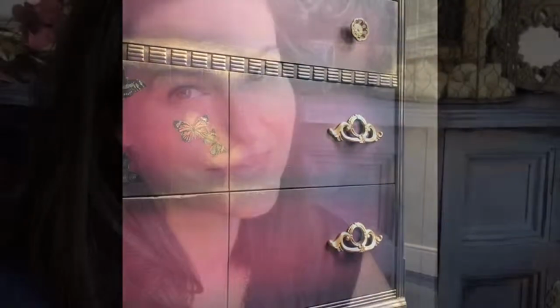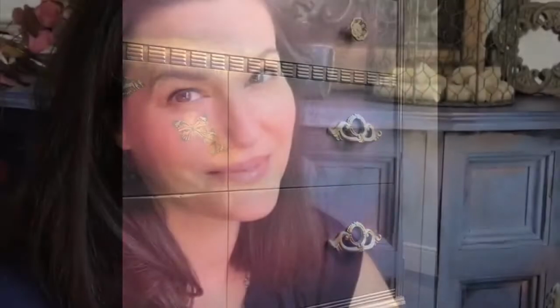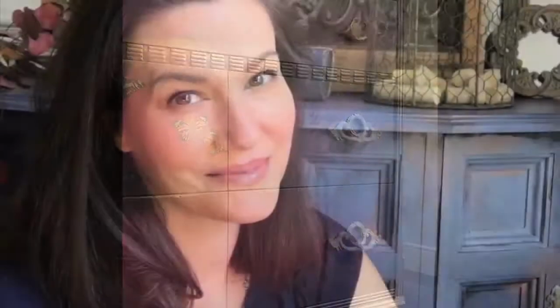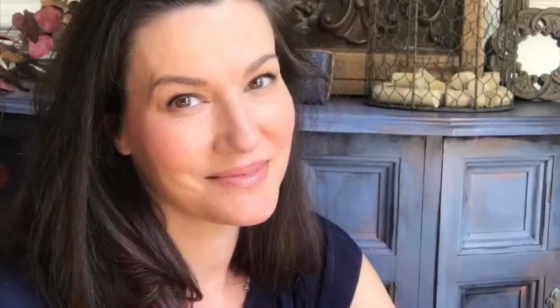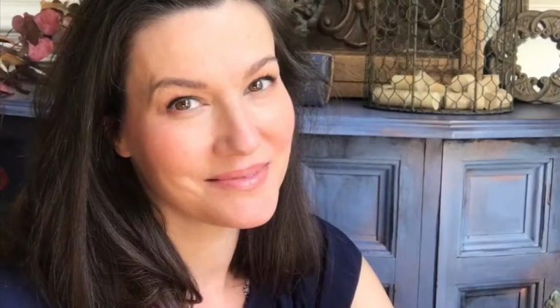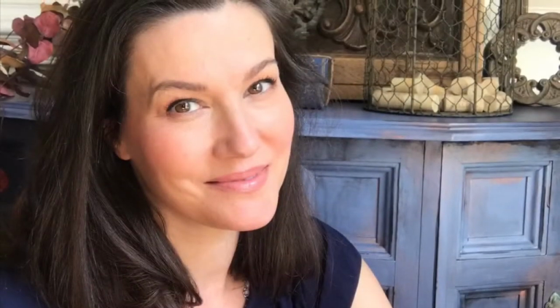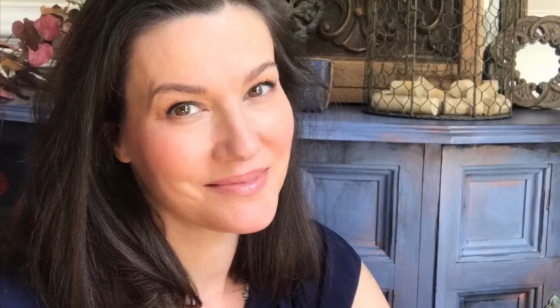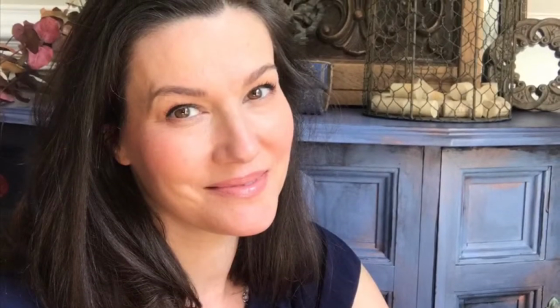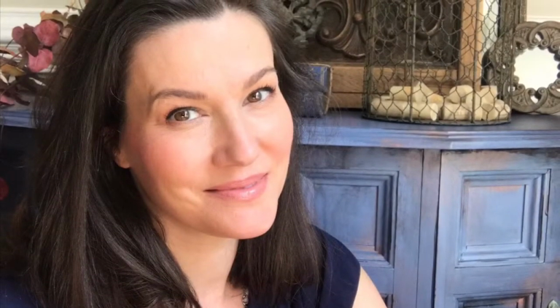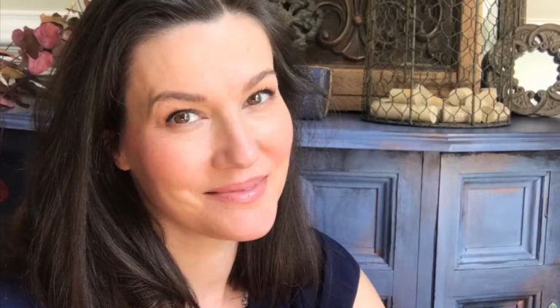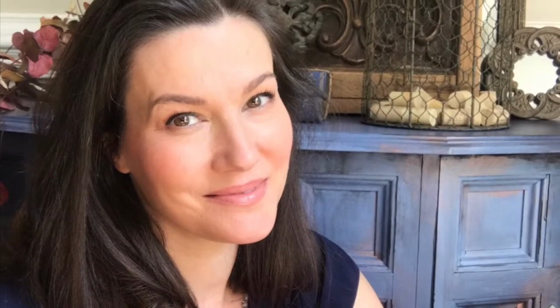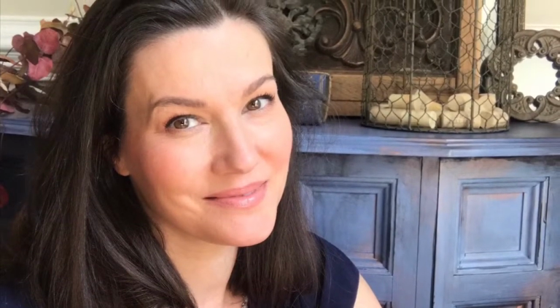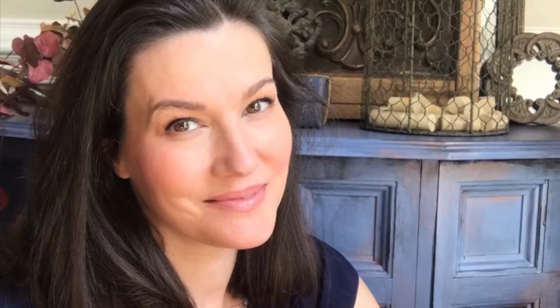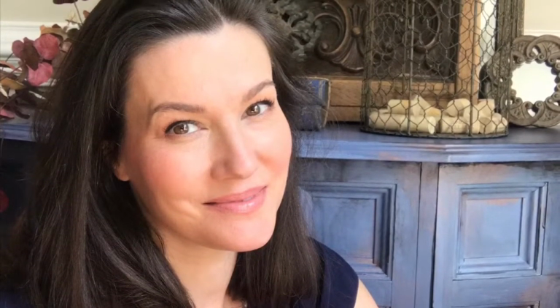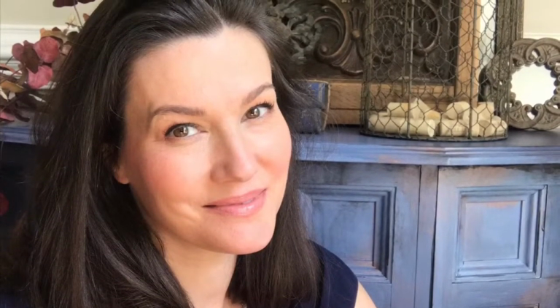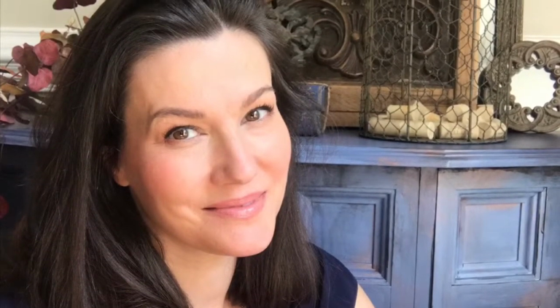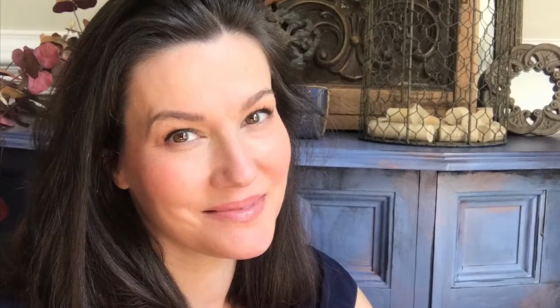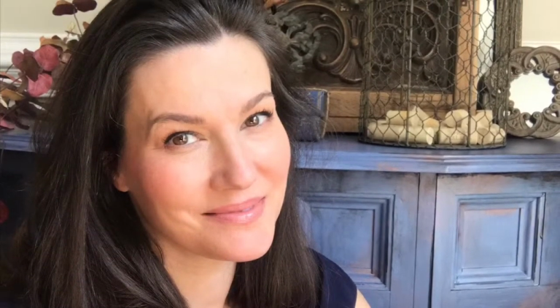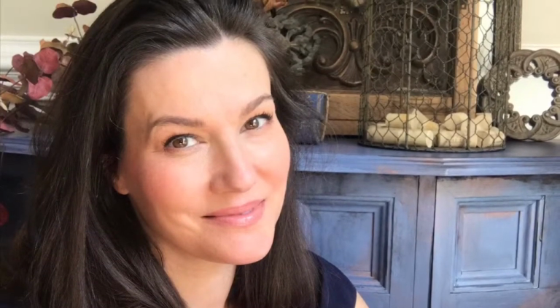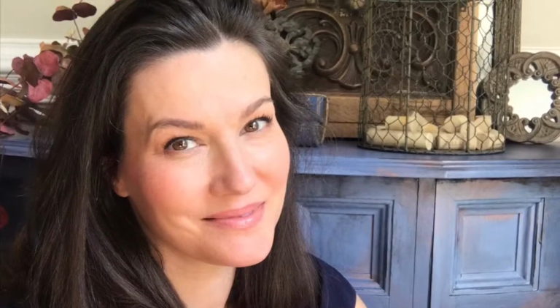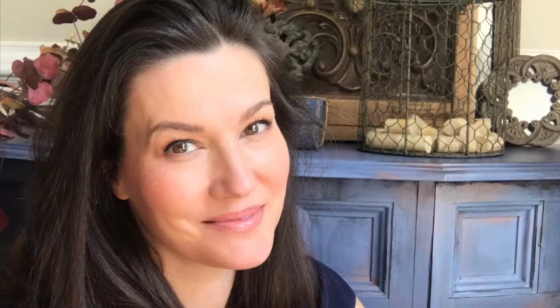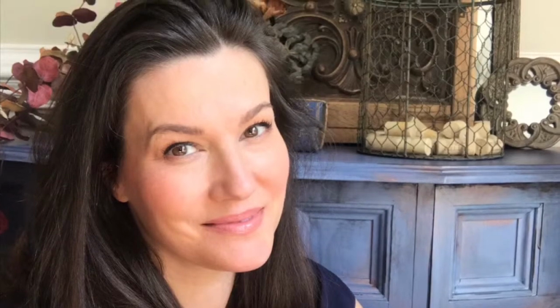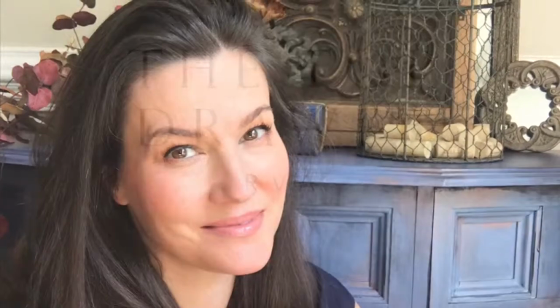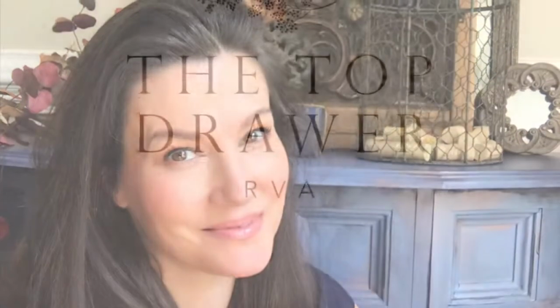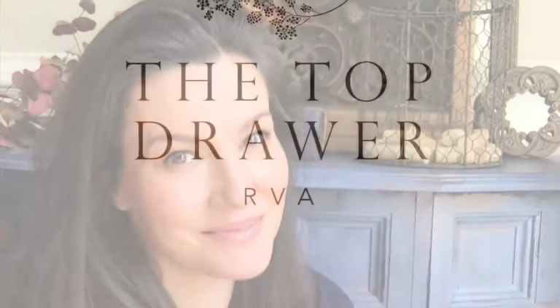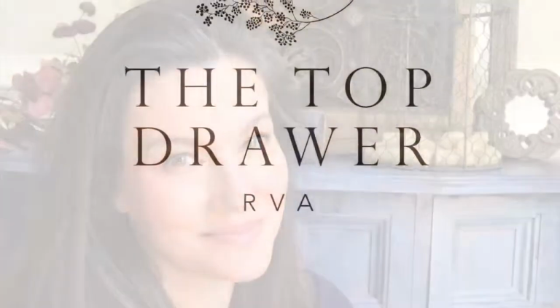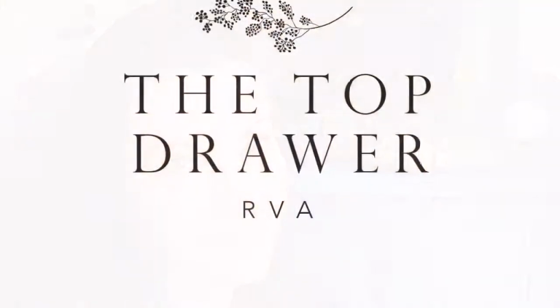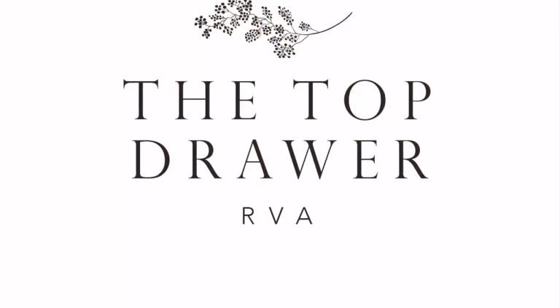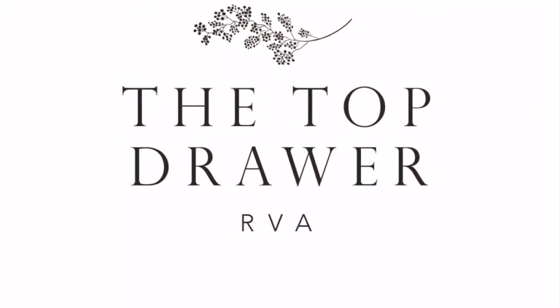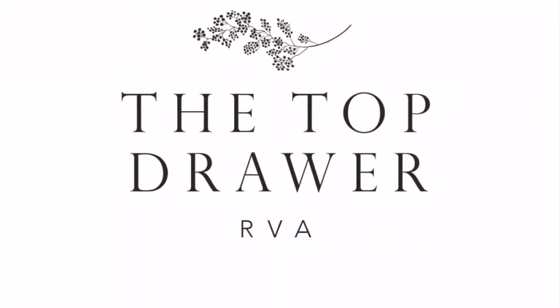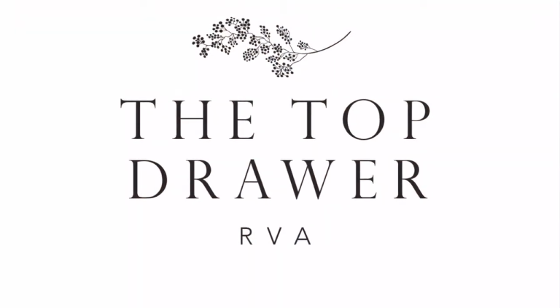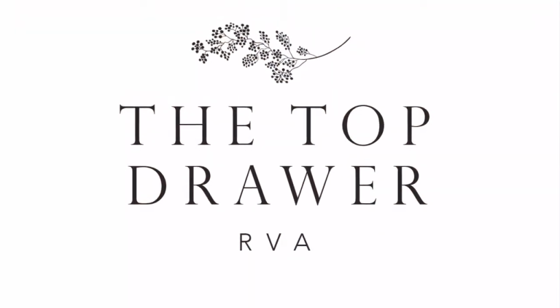Thank you for watching. Don't forget to hit like and subscribe. I'm including a link in the comments below where you can purchase your own Dixie Belle paint.